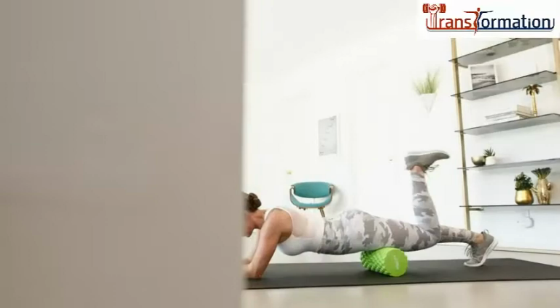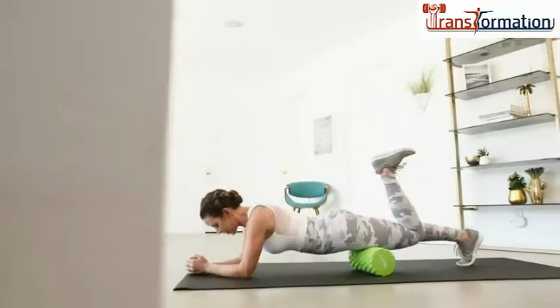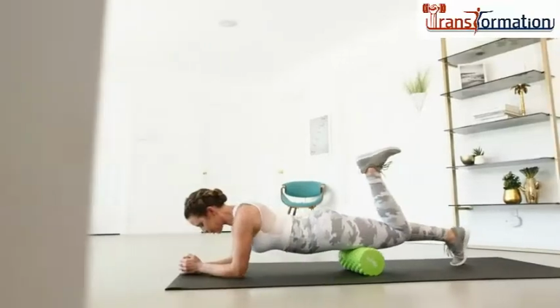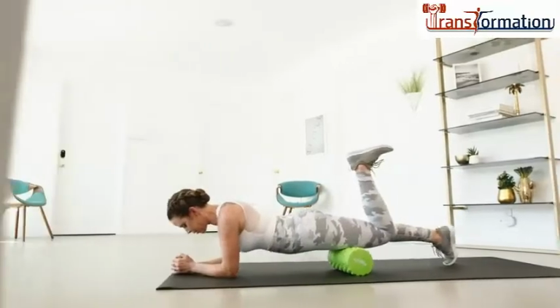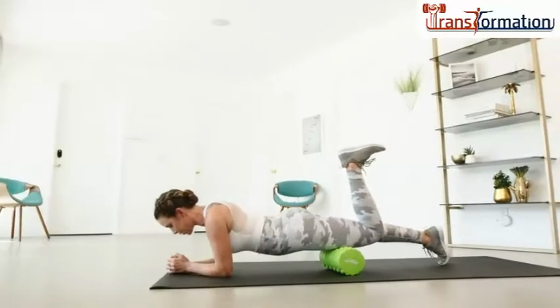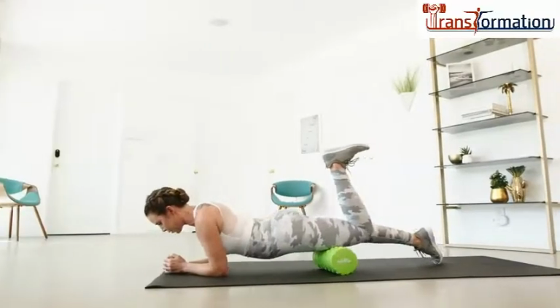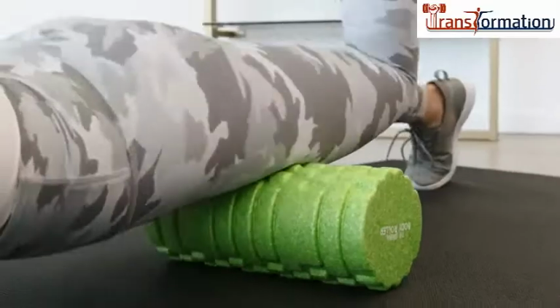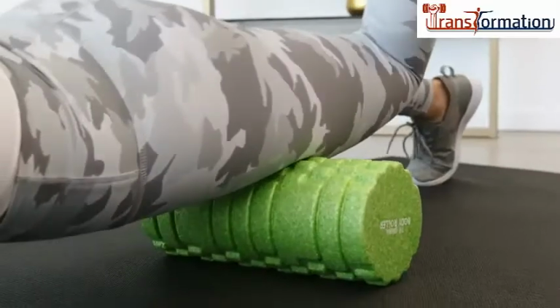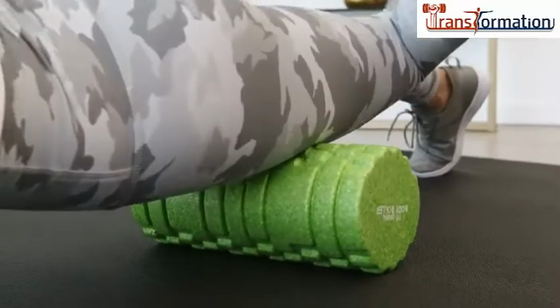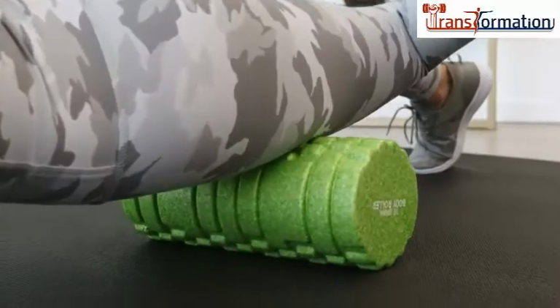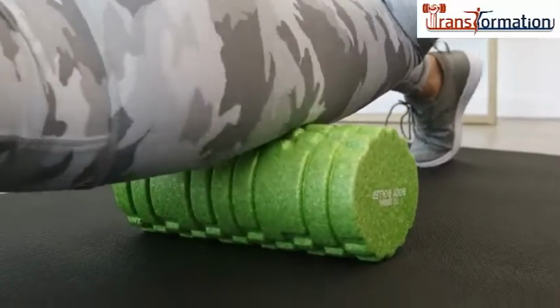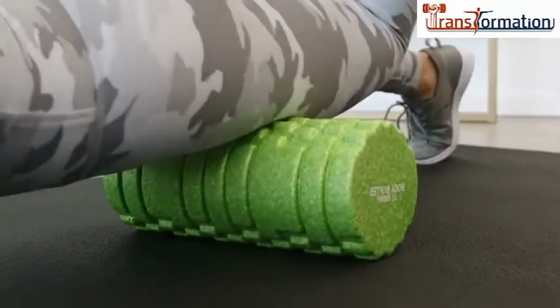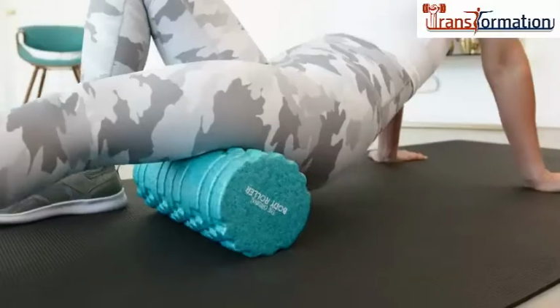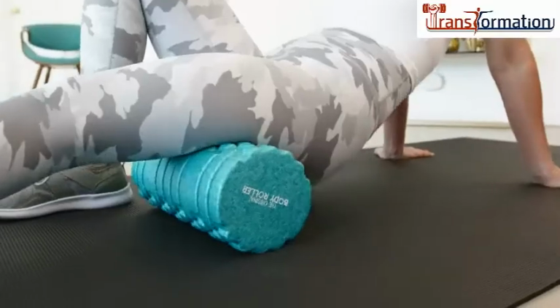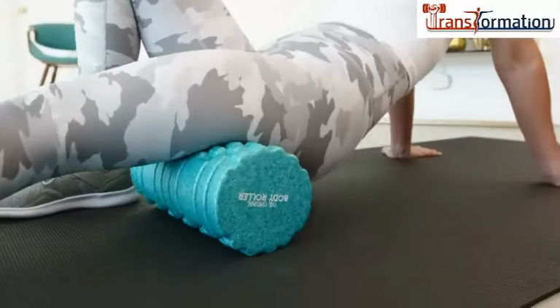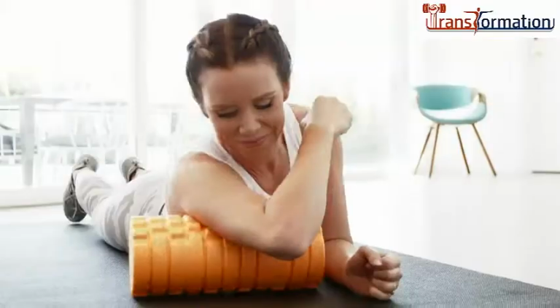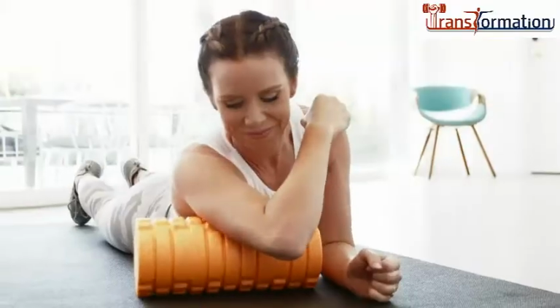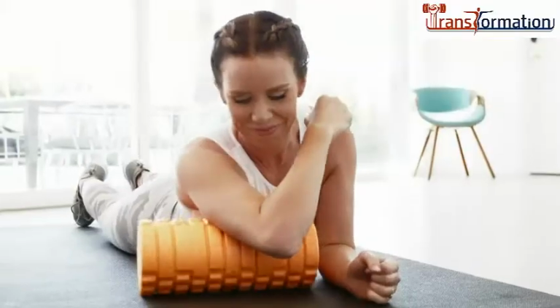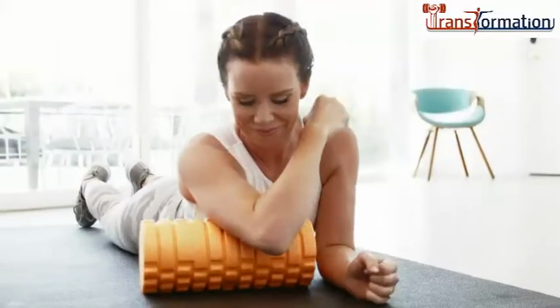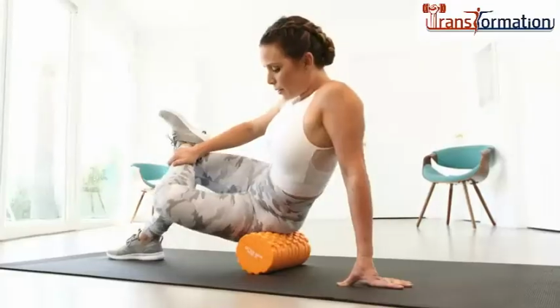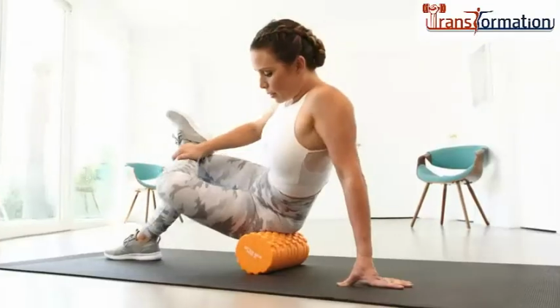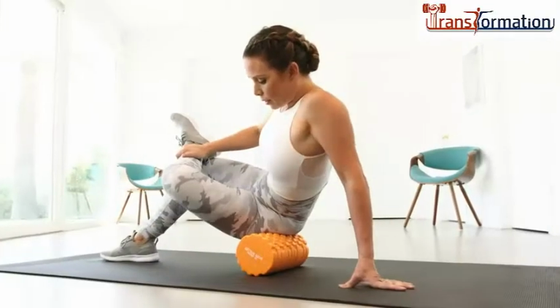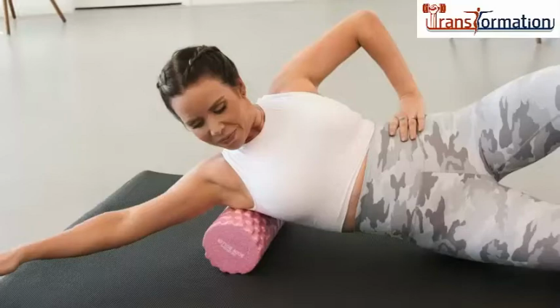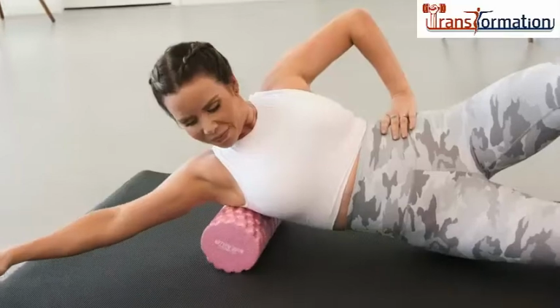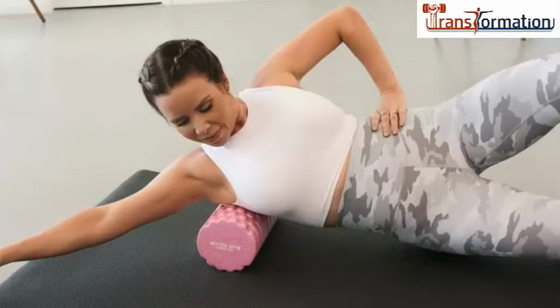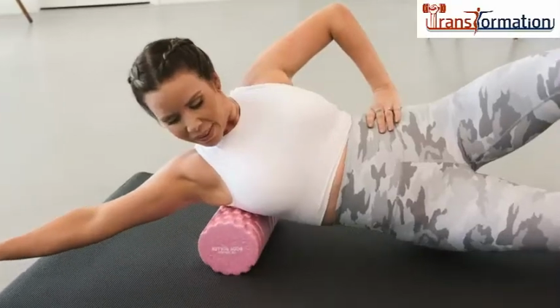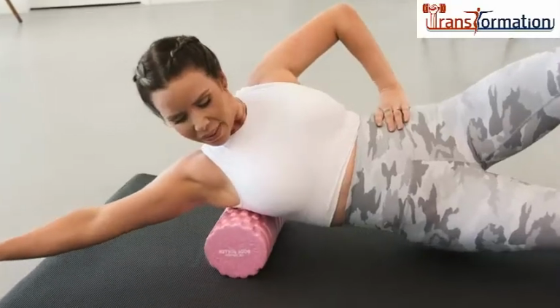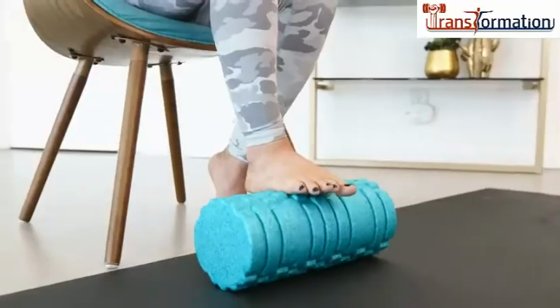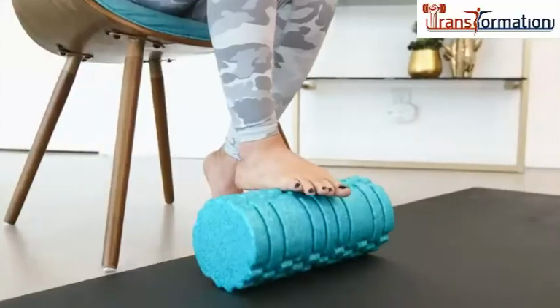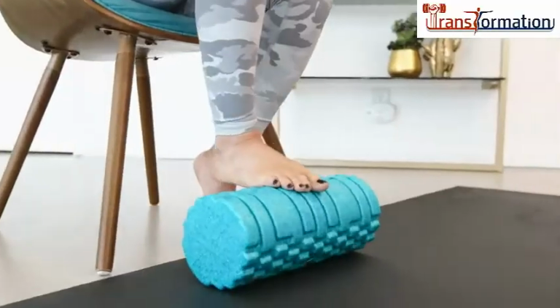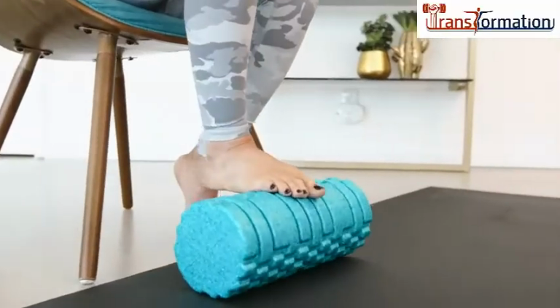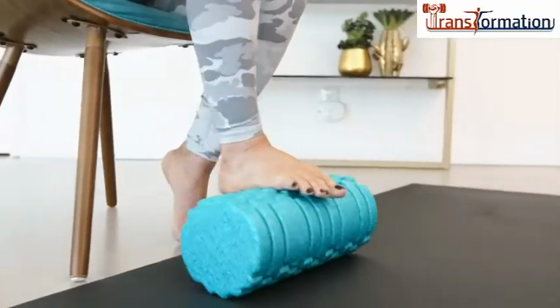Release knots and painful adhesions in your calves, hamstrings, triceps, glutes, upper back, or the arches of your feet.